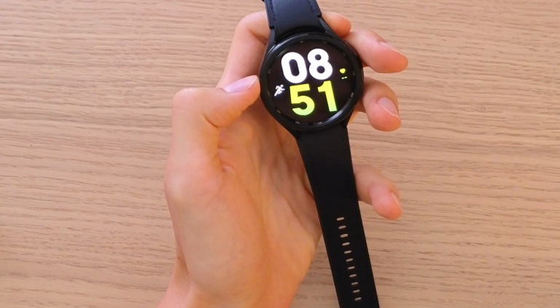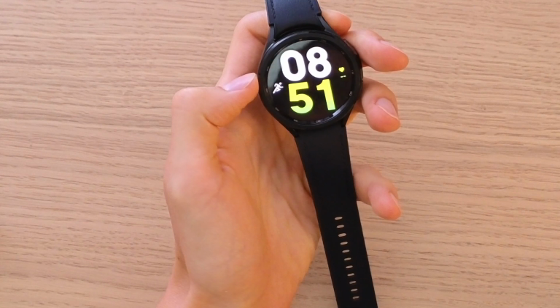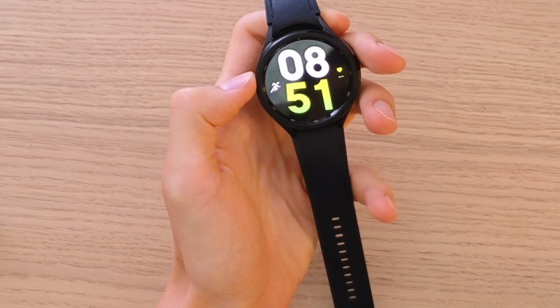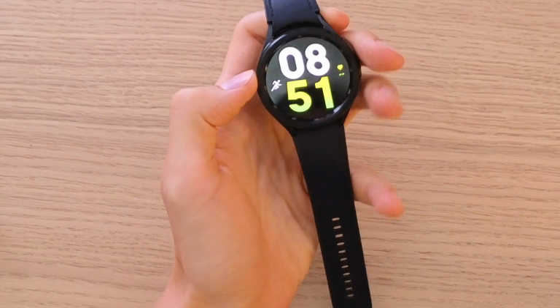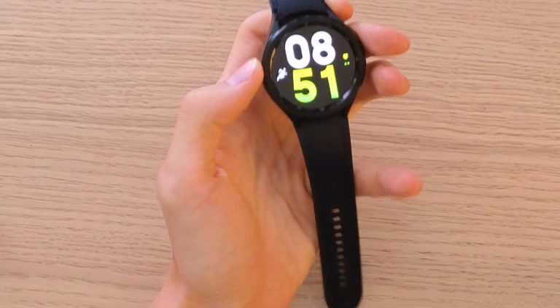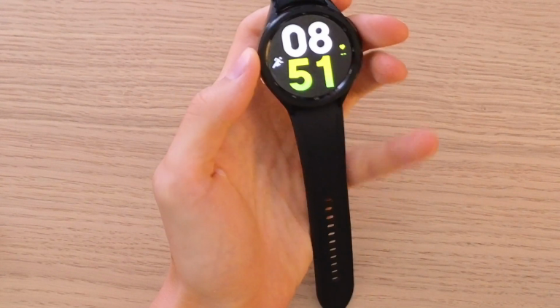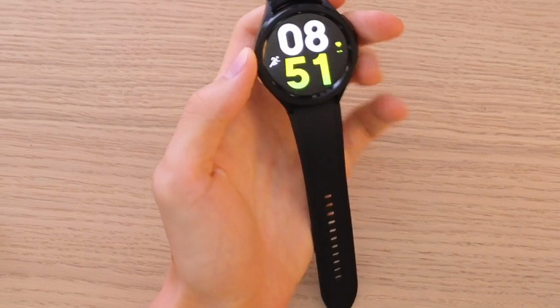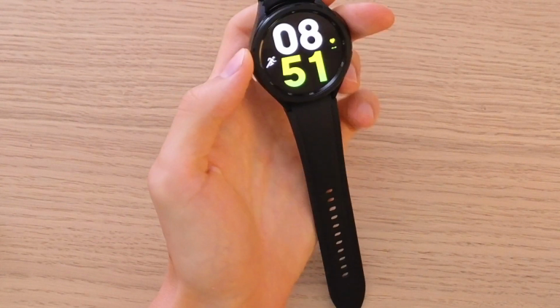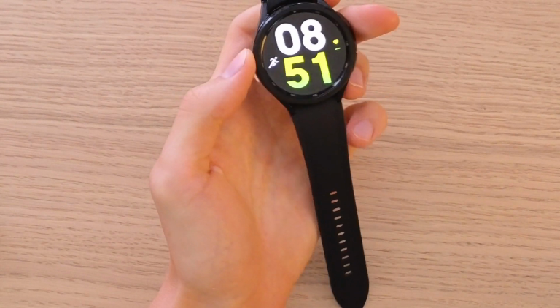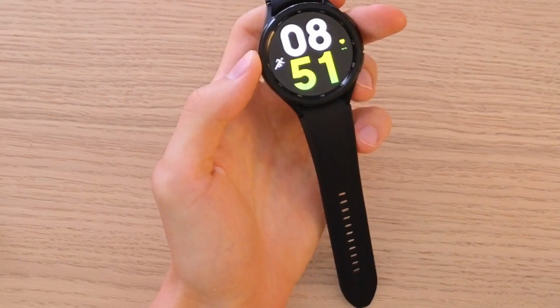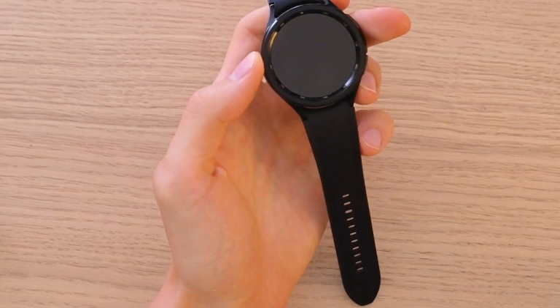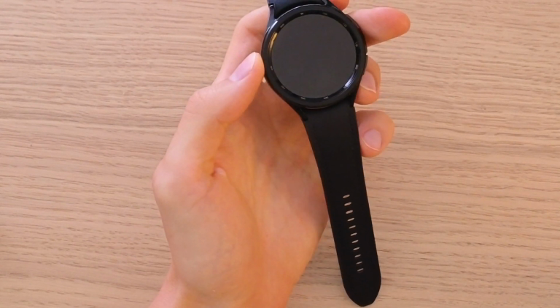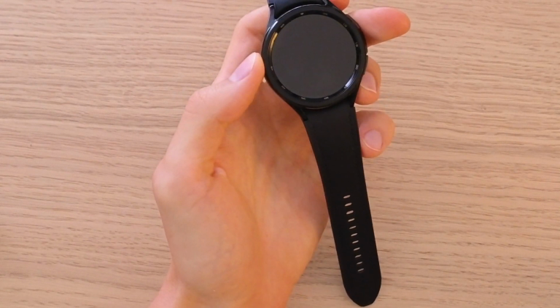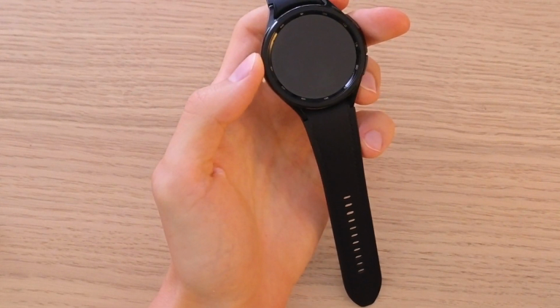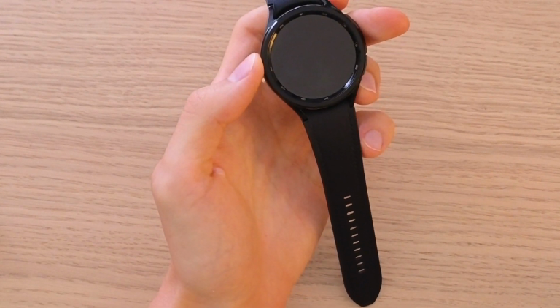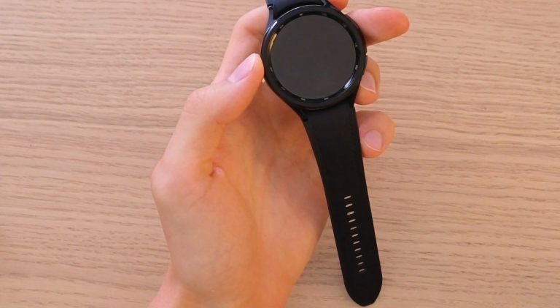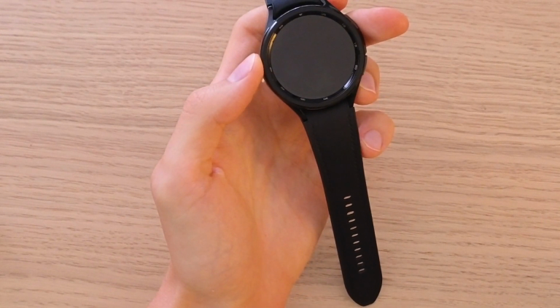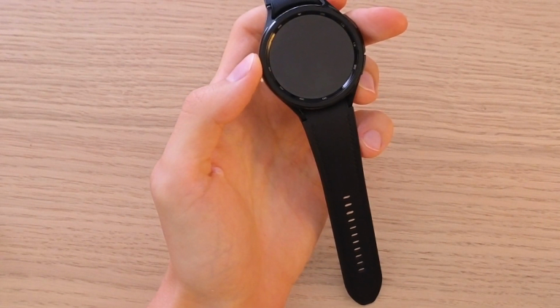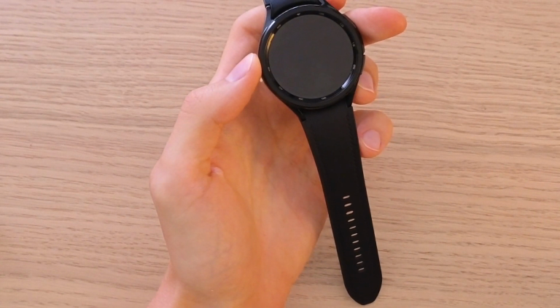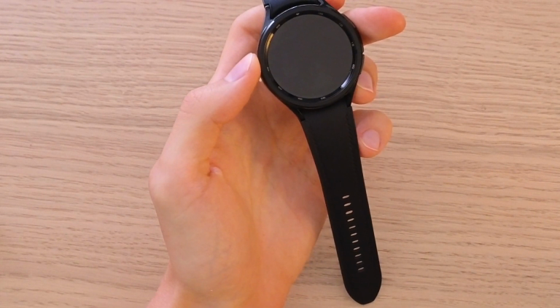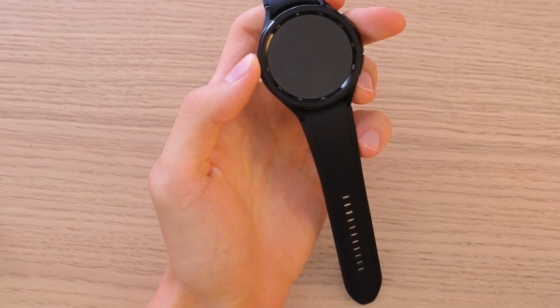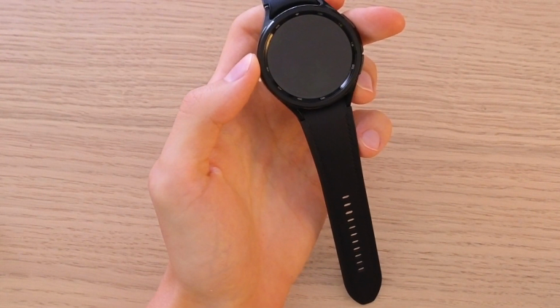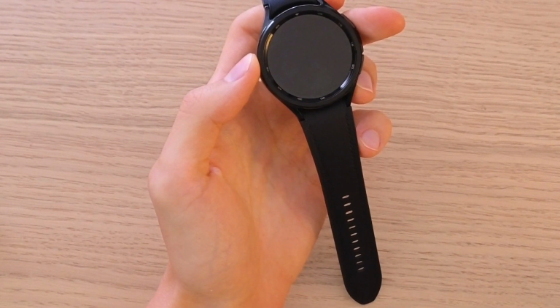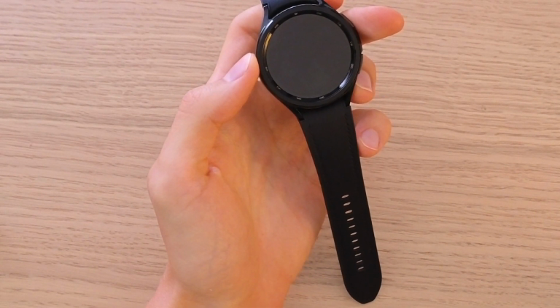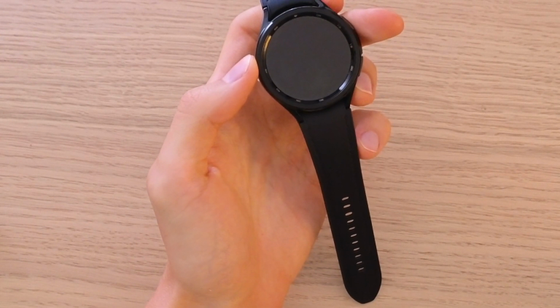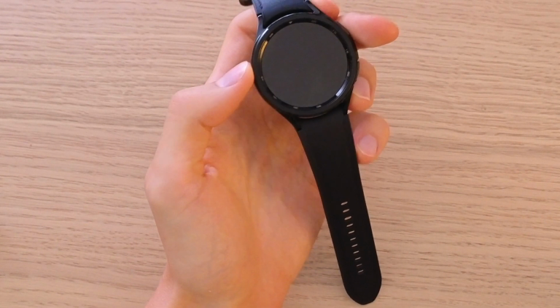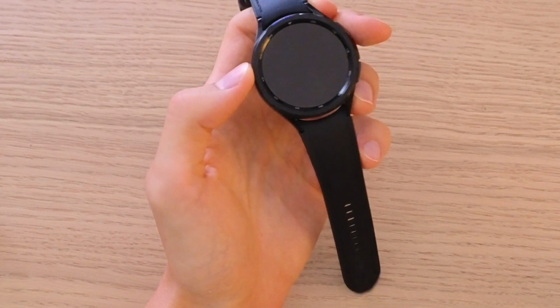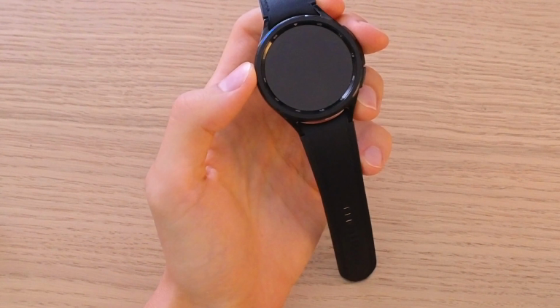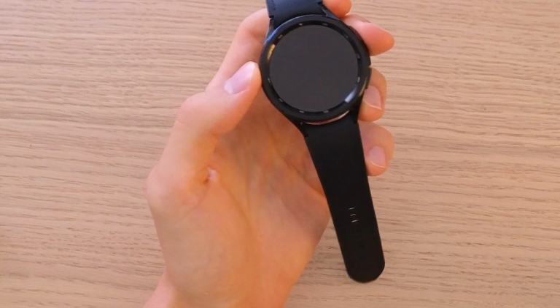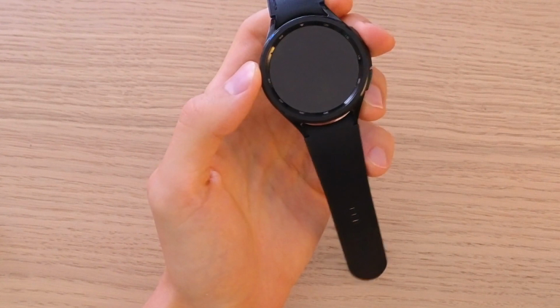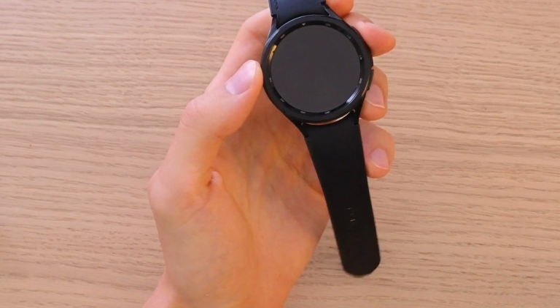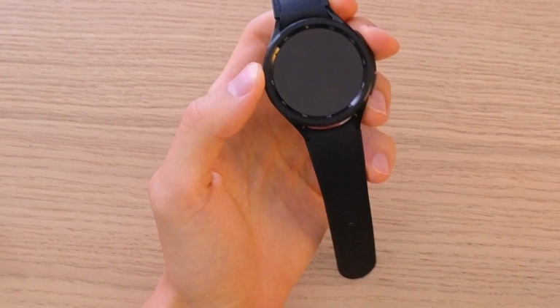Hey there guys, my name is Markus and in this video I'm going to show you how you can easily adjust sound volume for your Samsung Galaxy Watch 6.